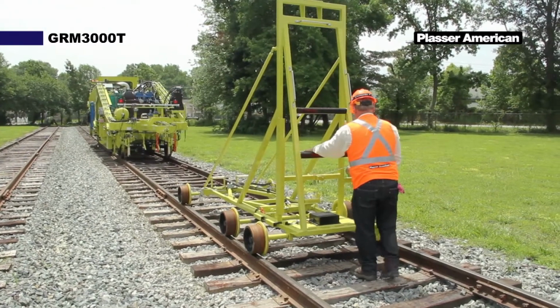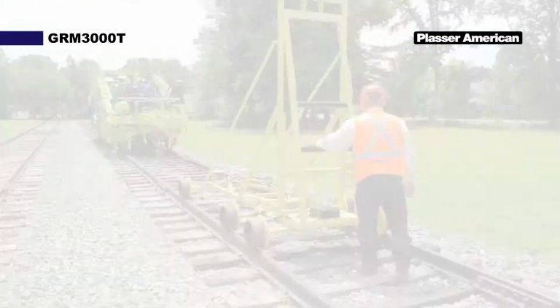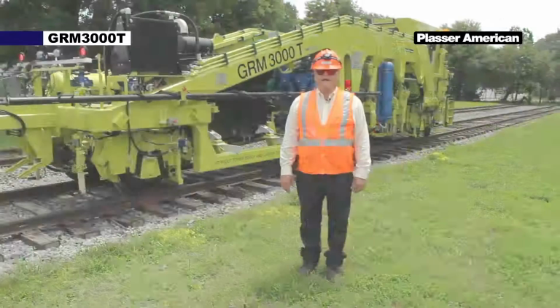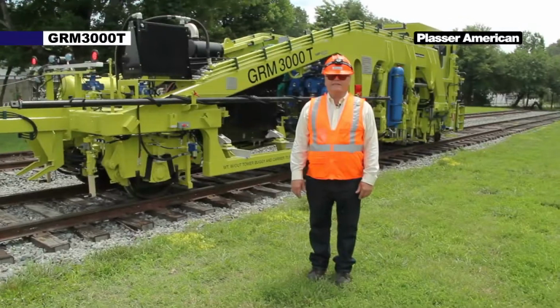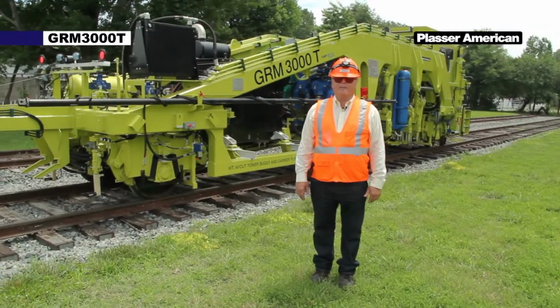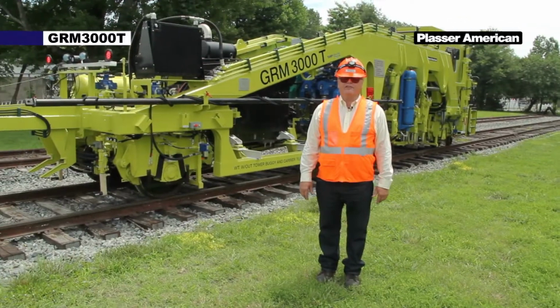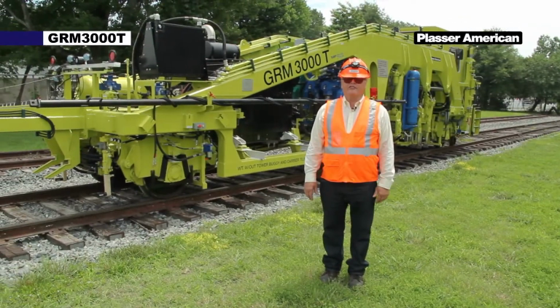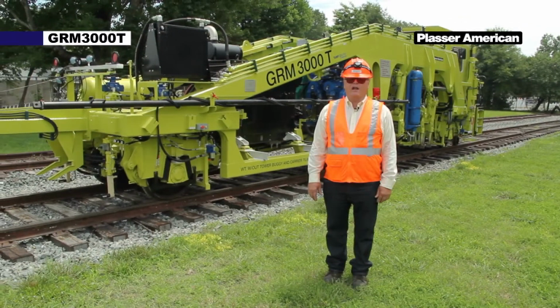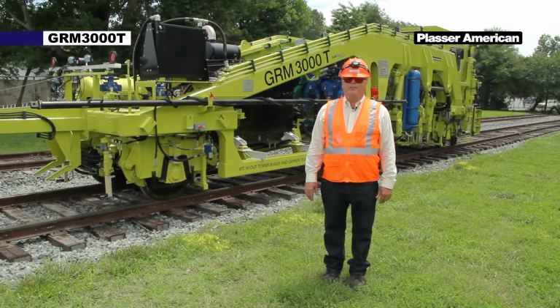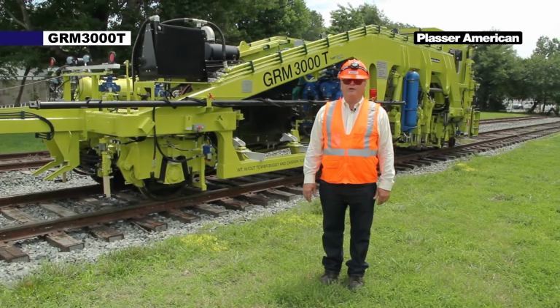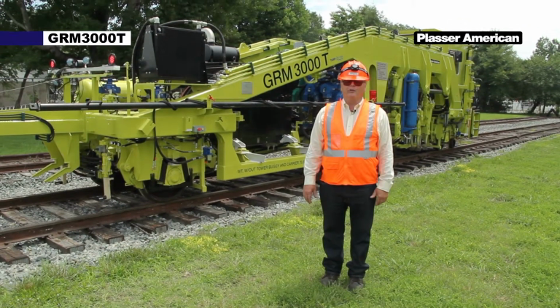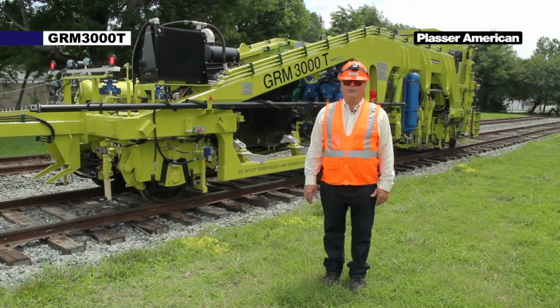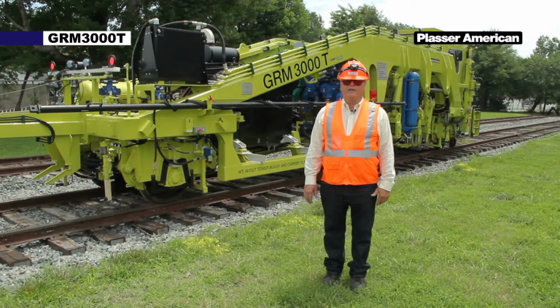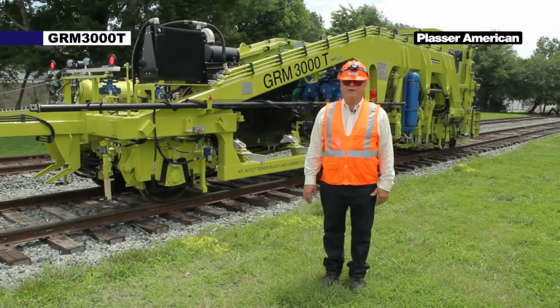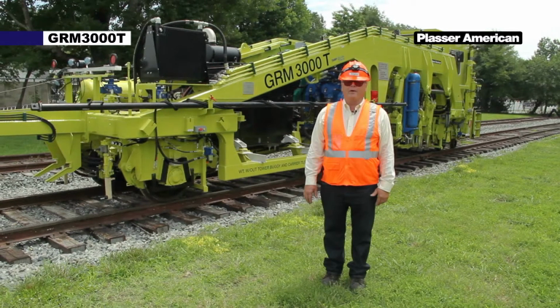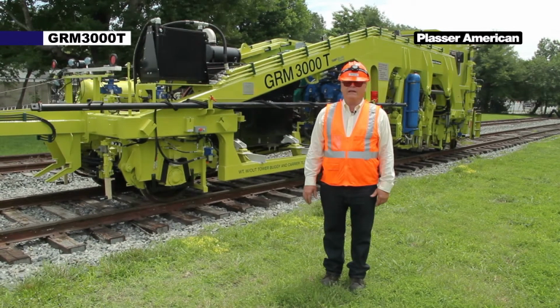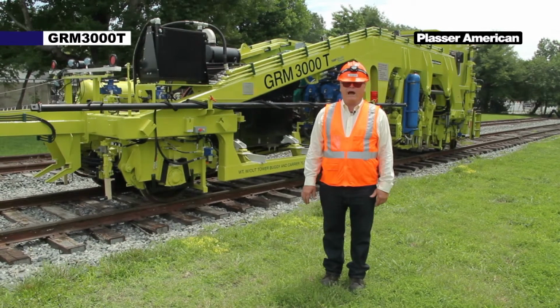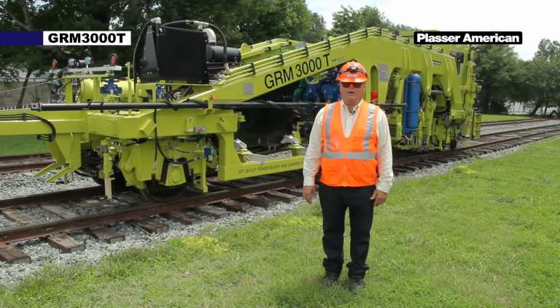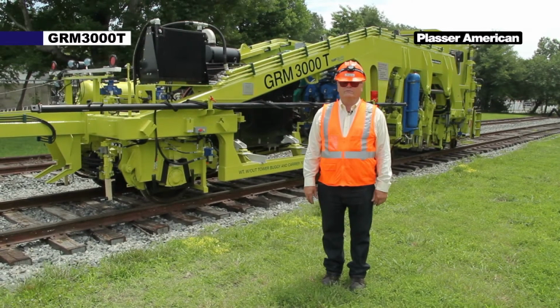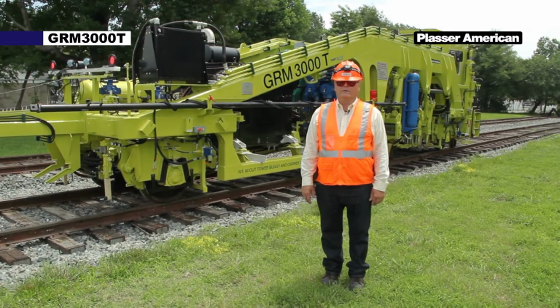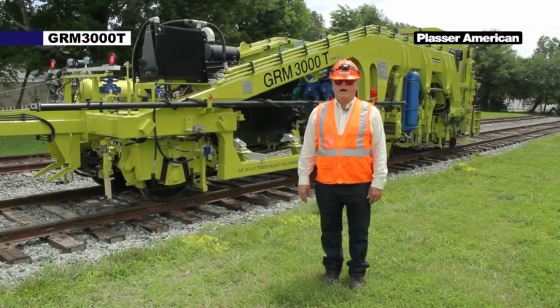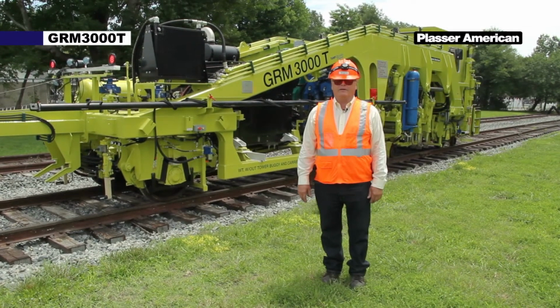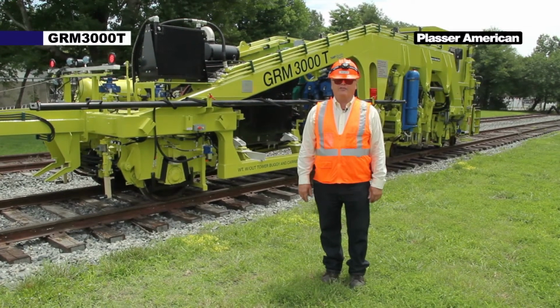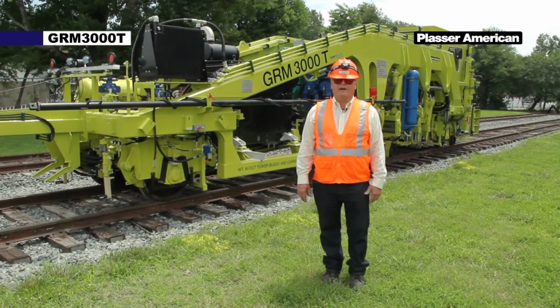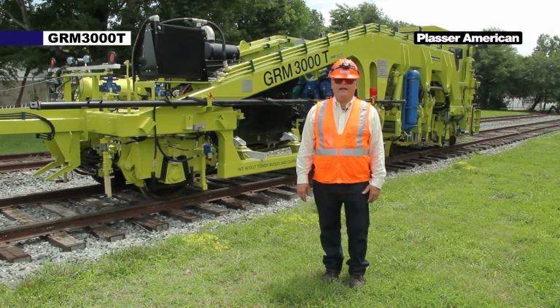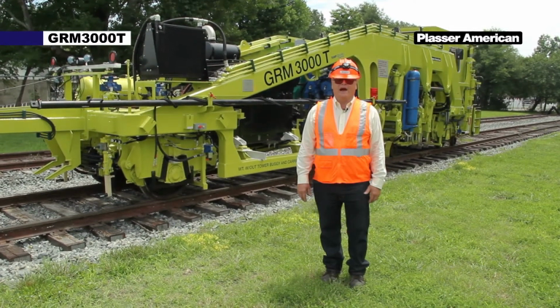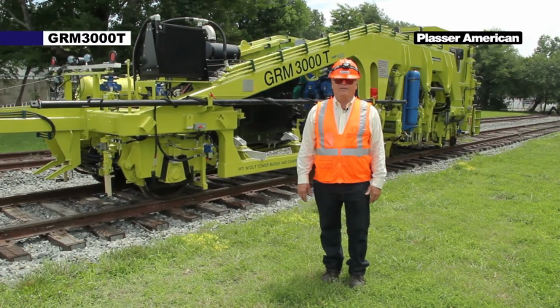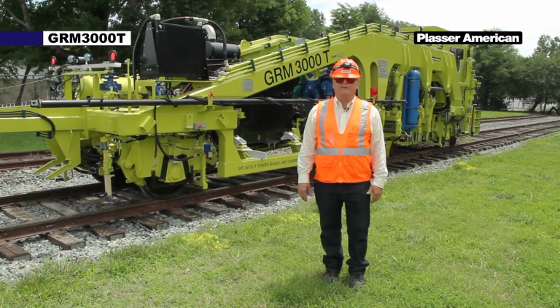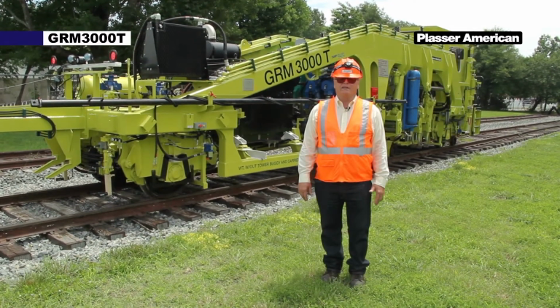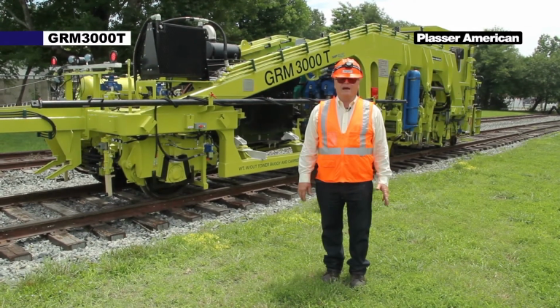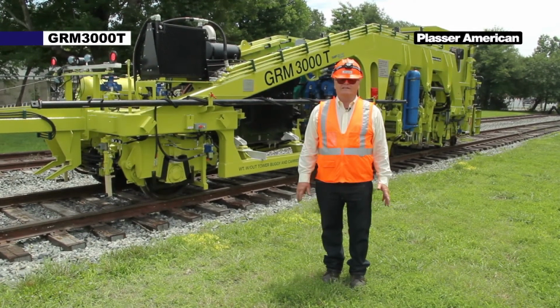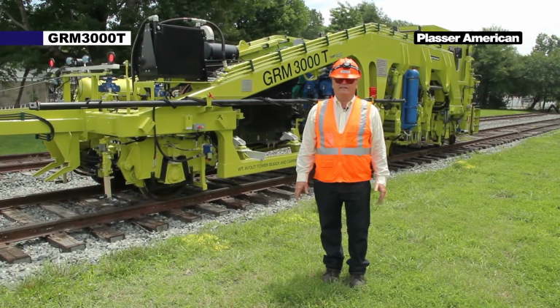The next step is installing the push boom on the front buggy tower. I will demonstrate that now with my assistant.